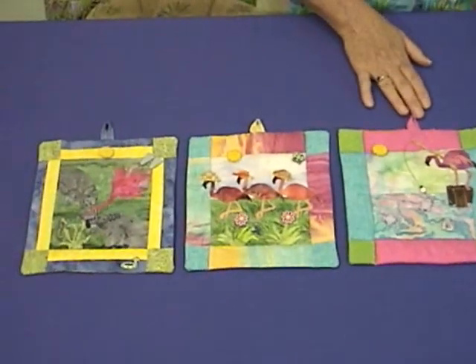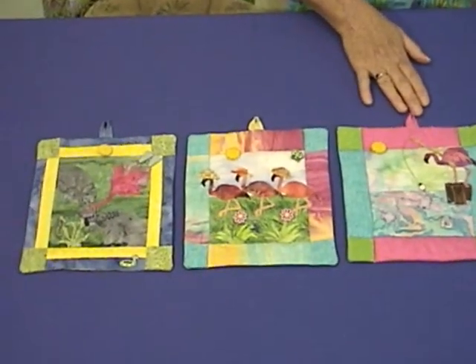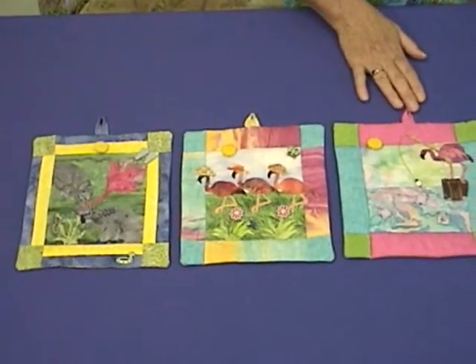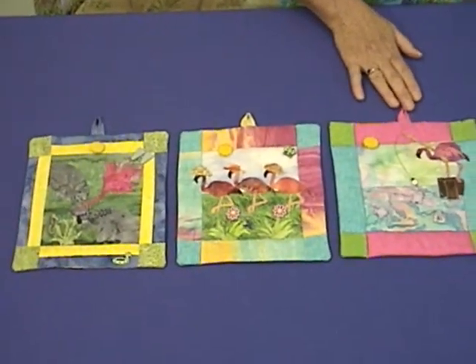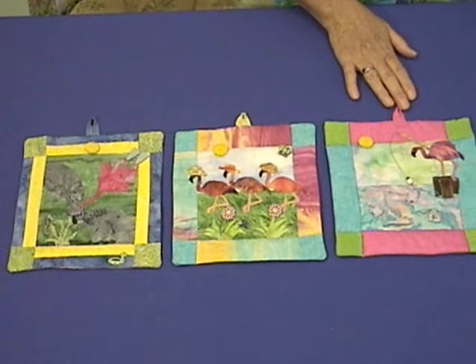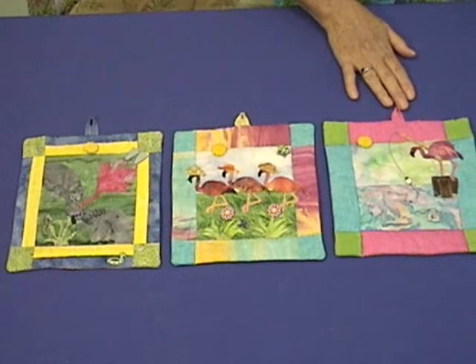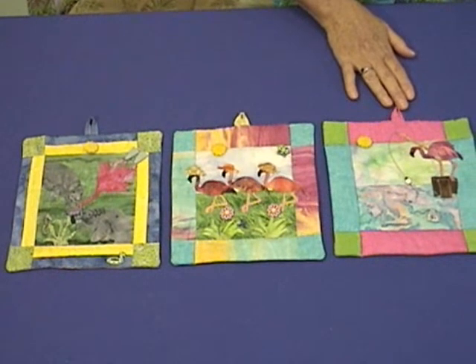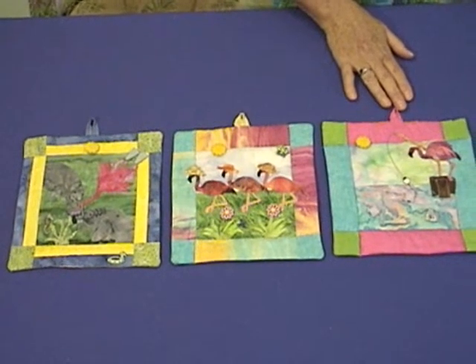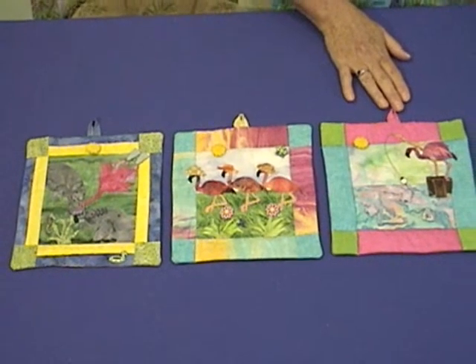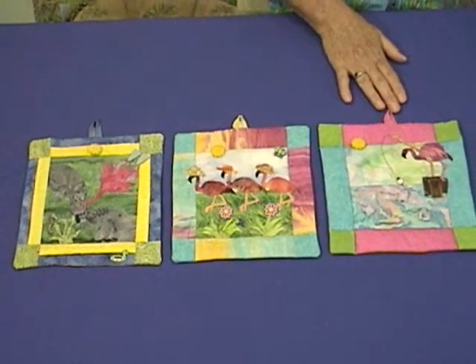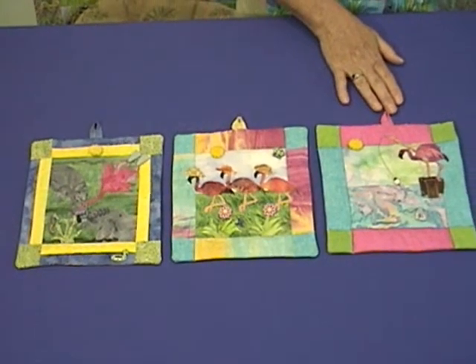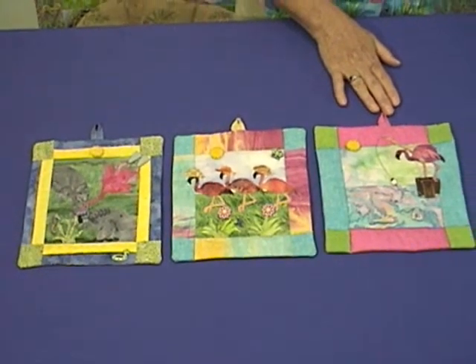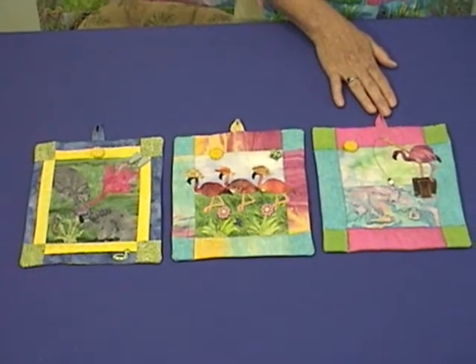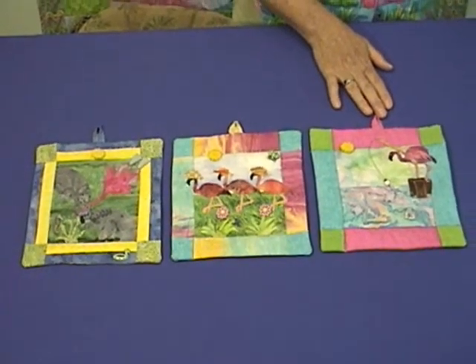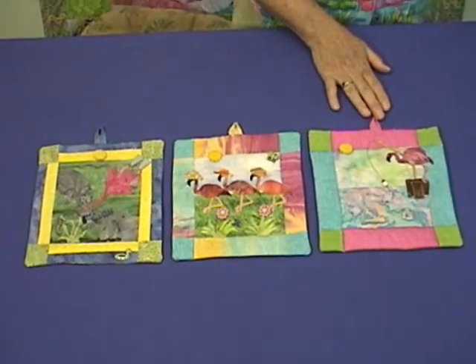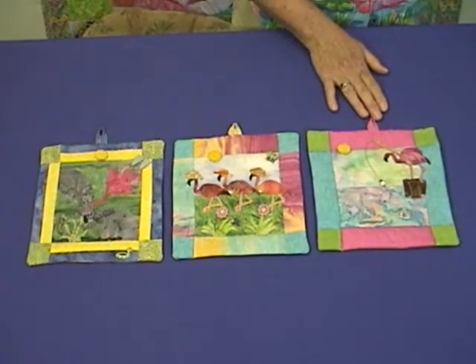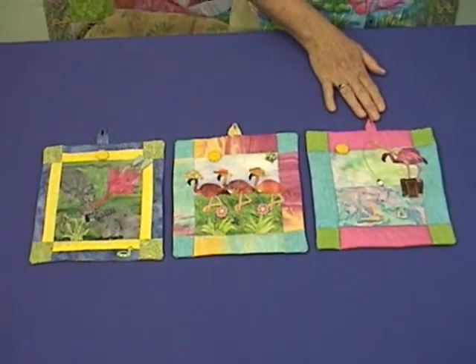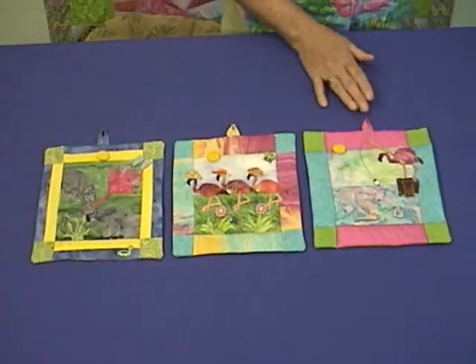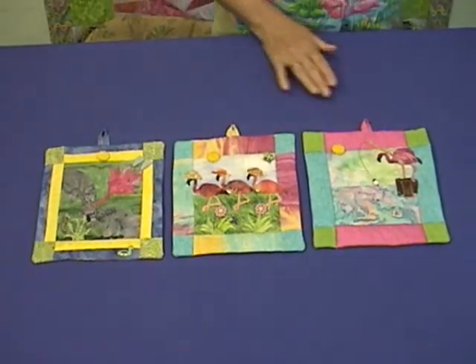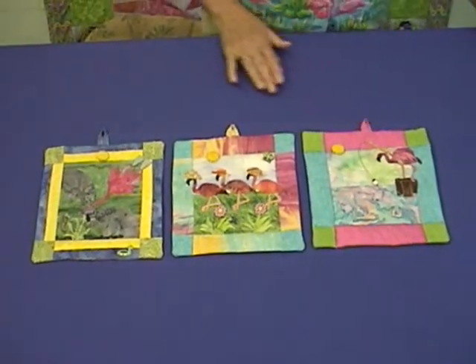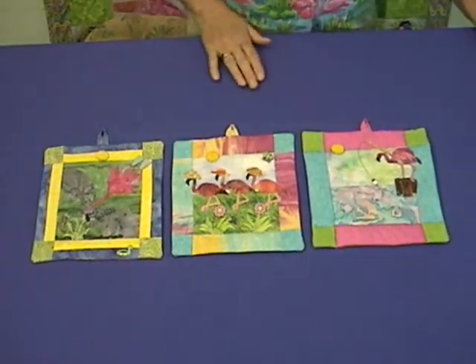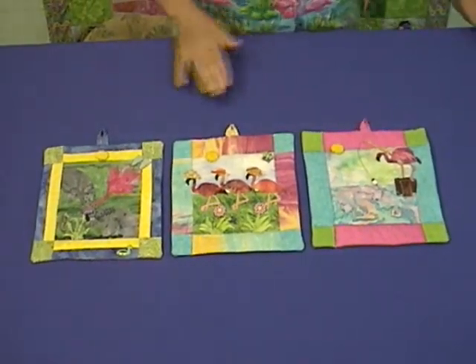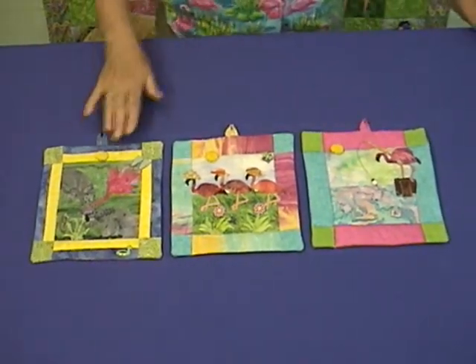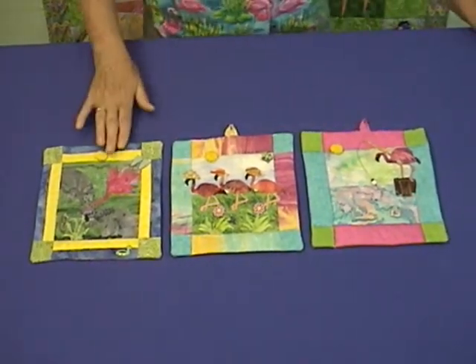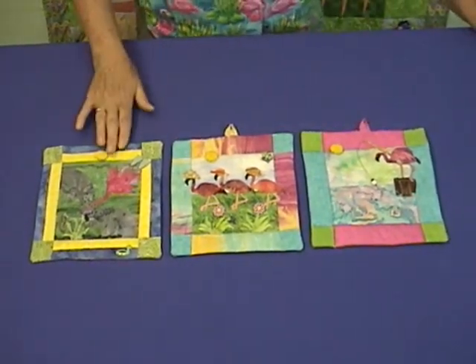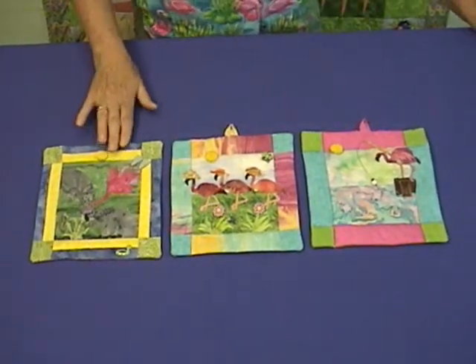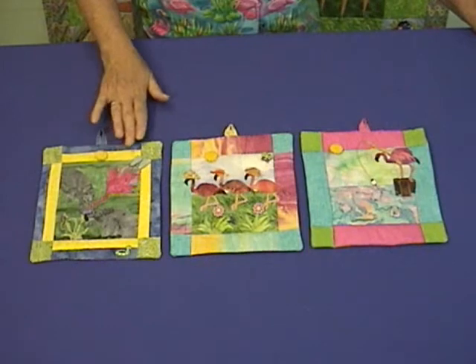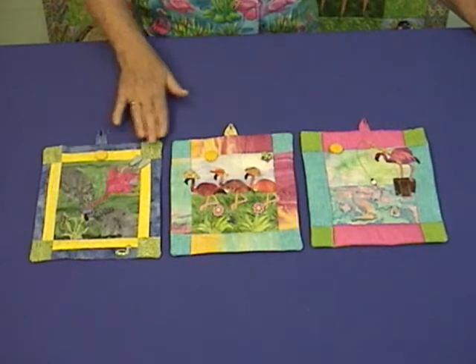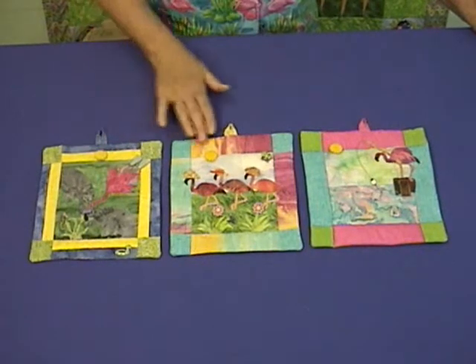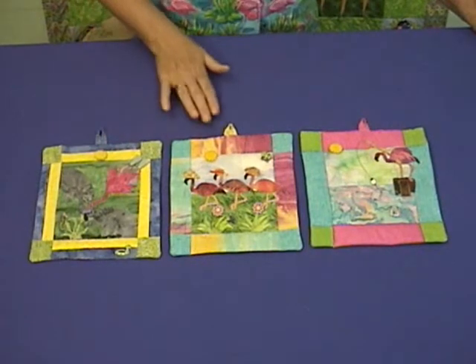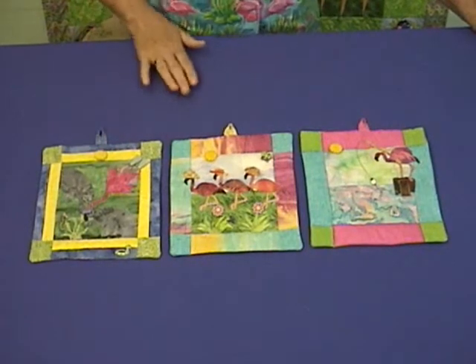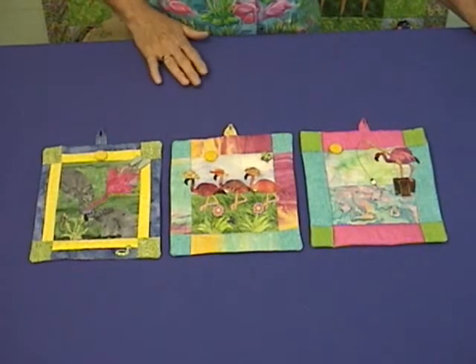Each of these quilts is made with a fusible applique on the top over a pieced background.